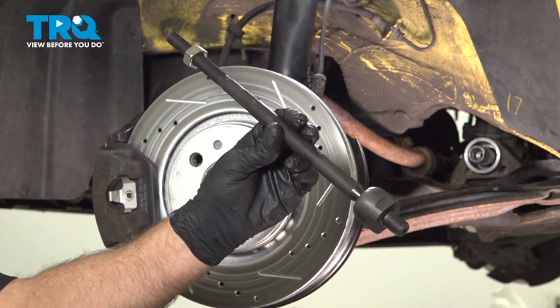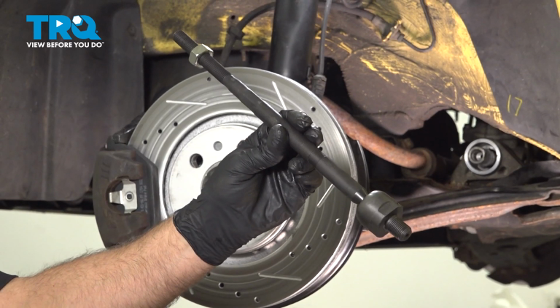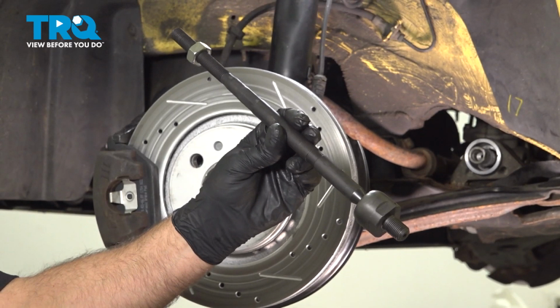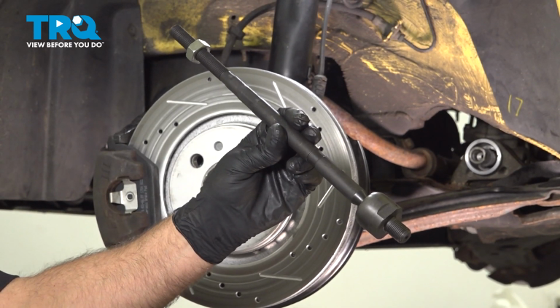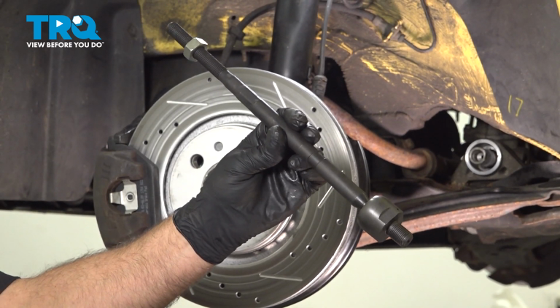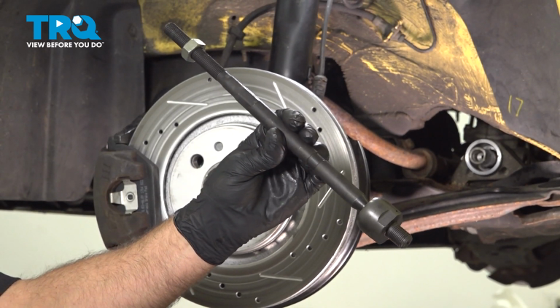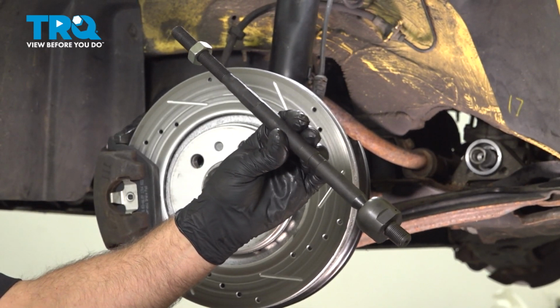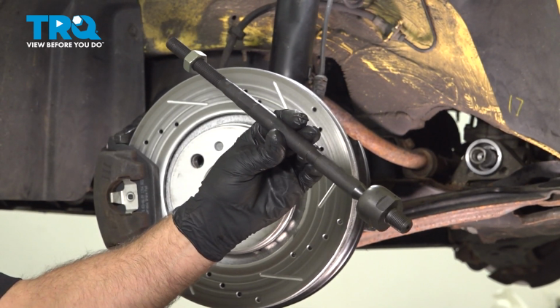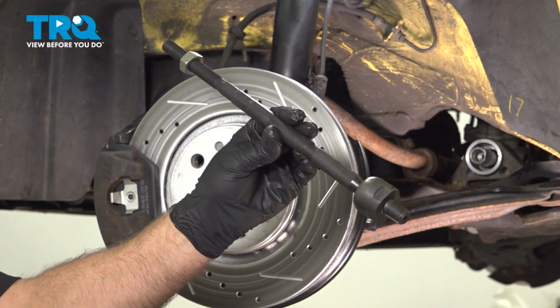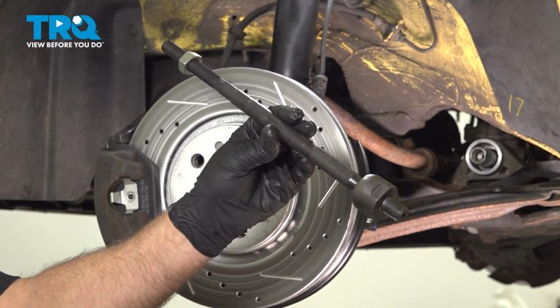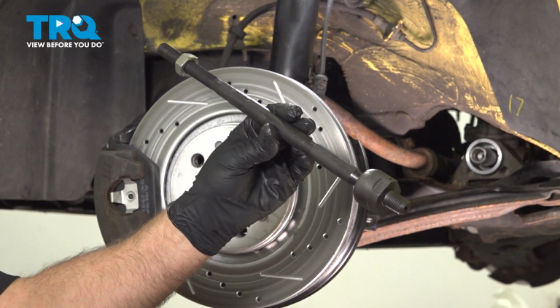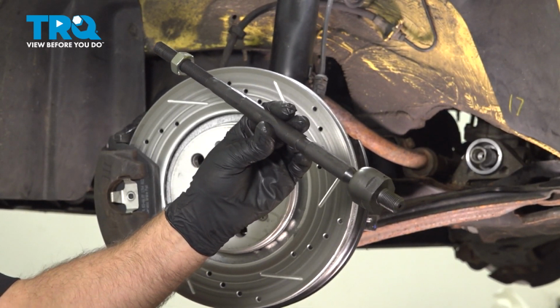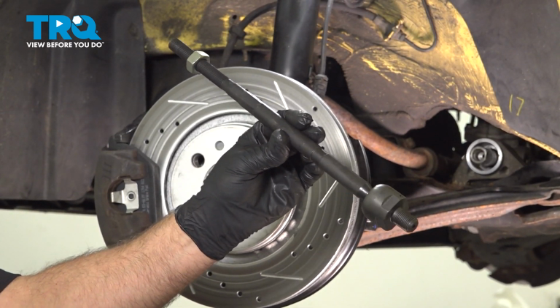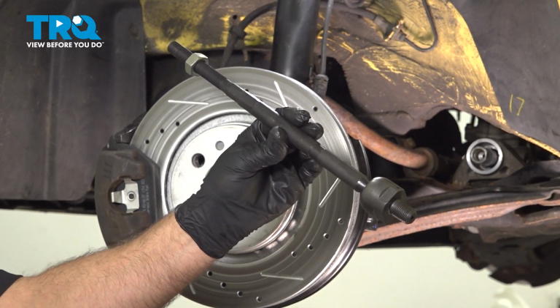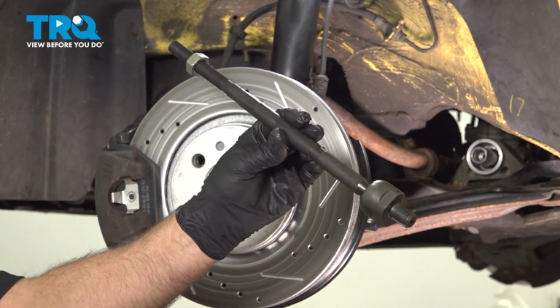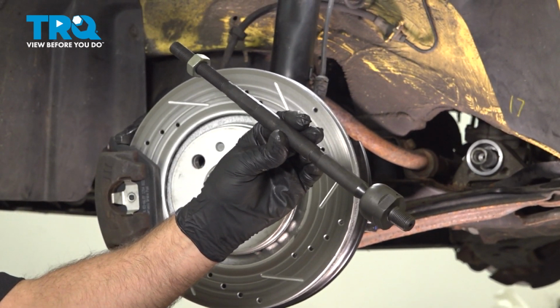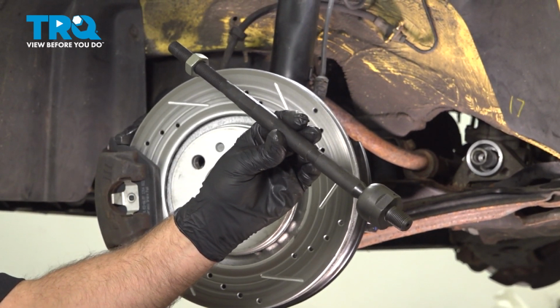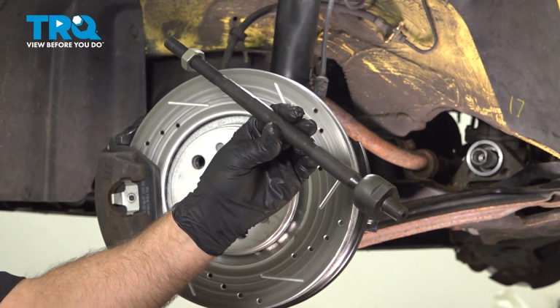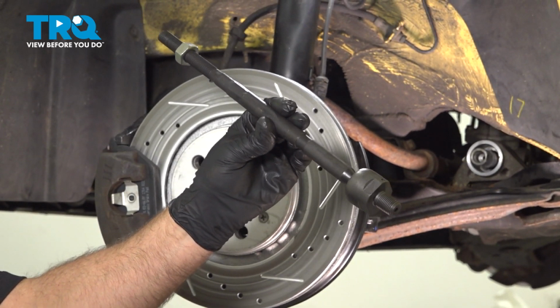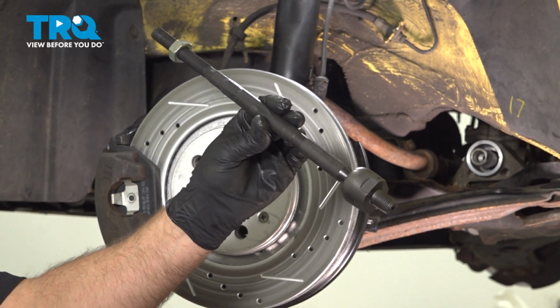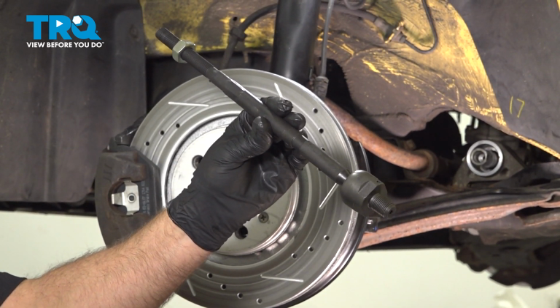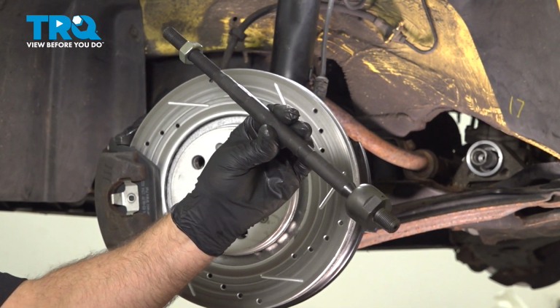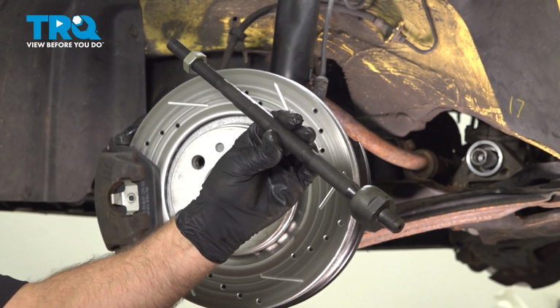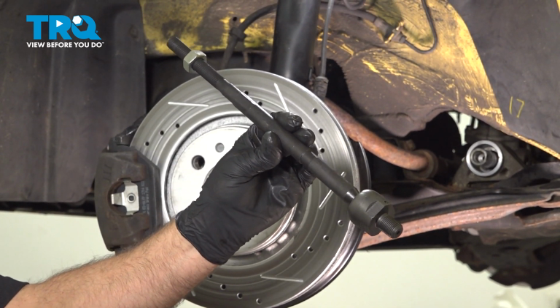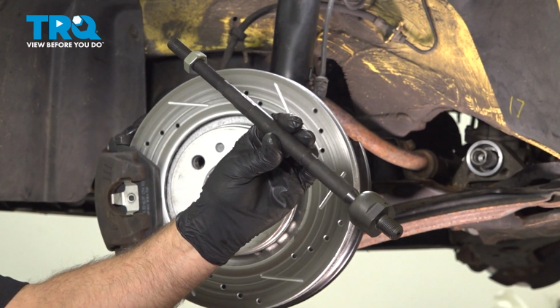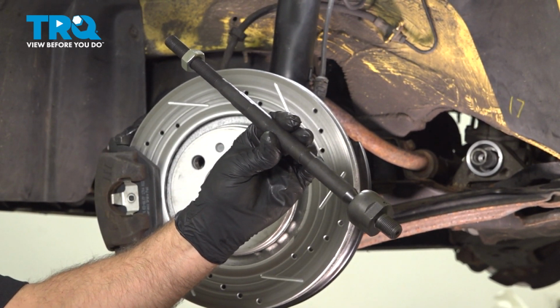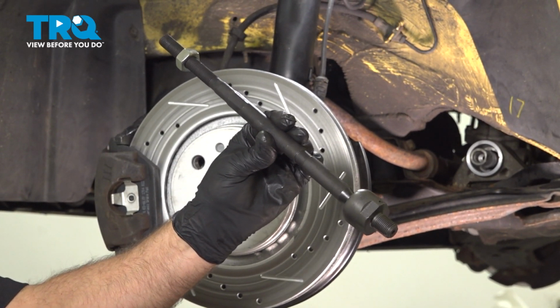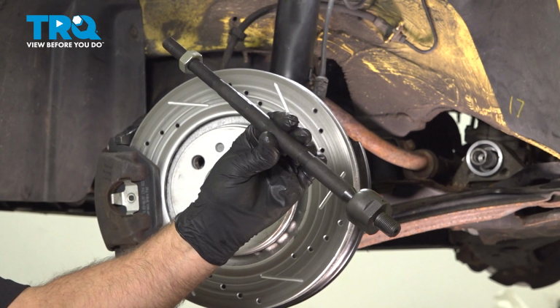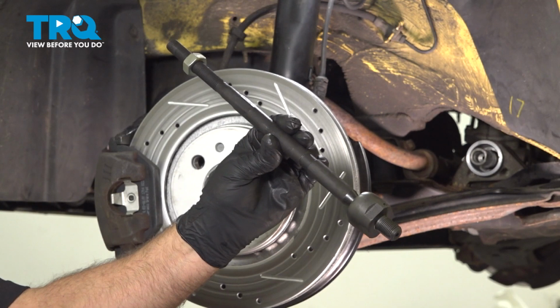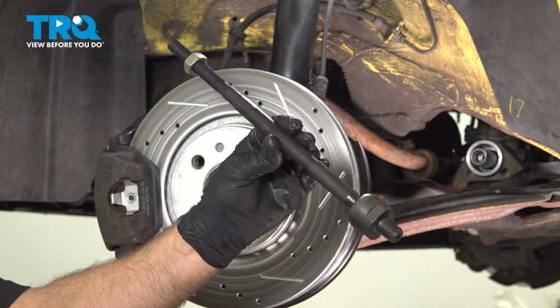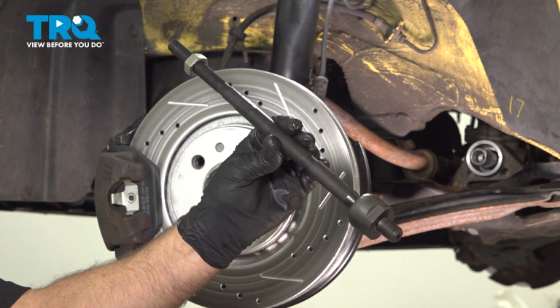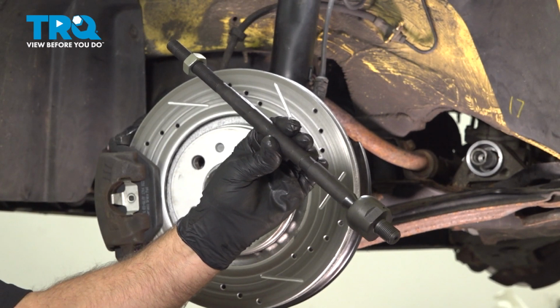In this video, I'm gonna show you how to replace the inner tie rod end on this Volkswagen Beetle. Let's get into it.